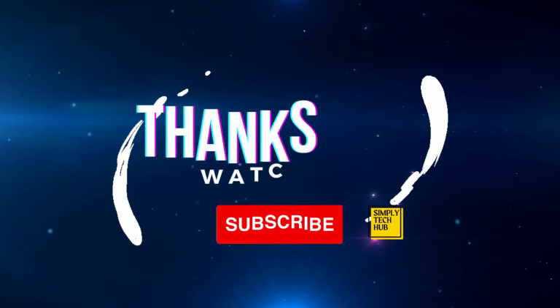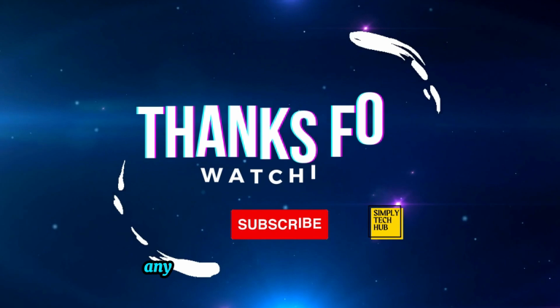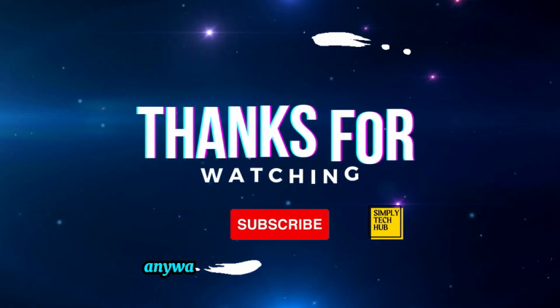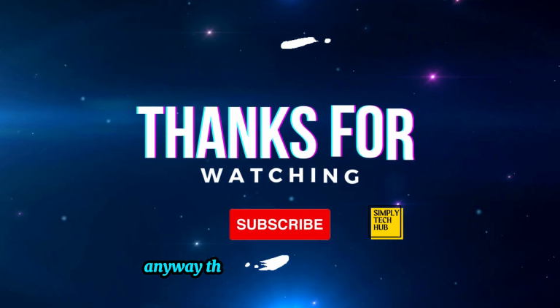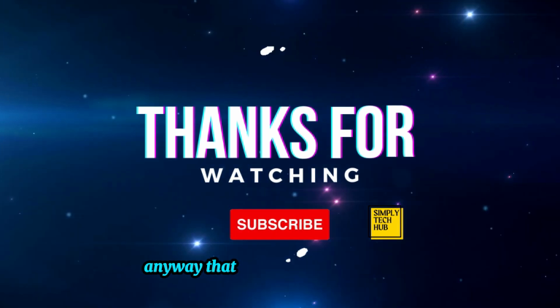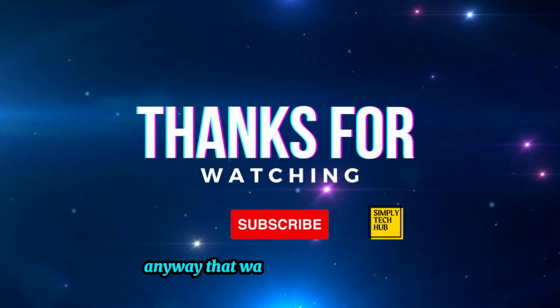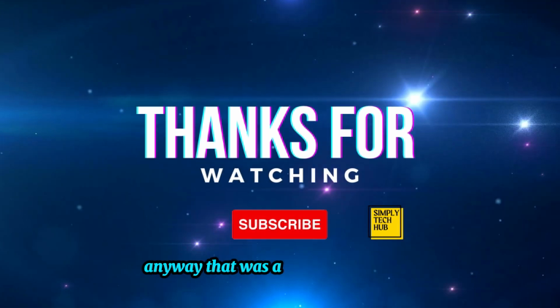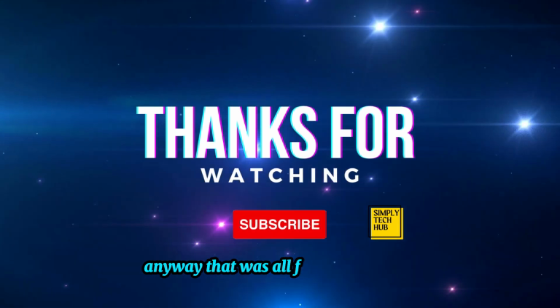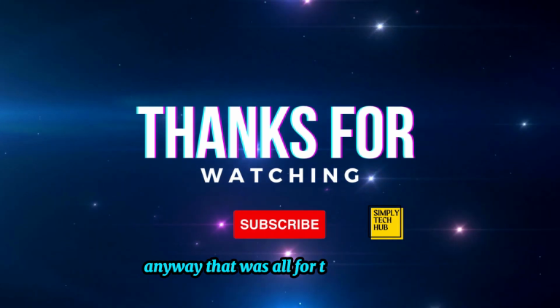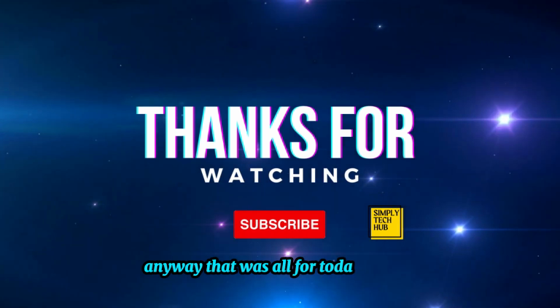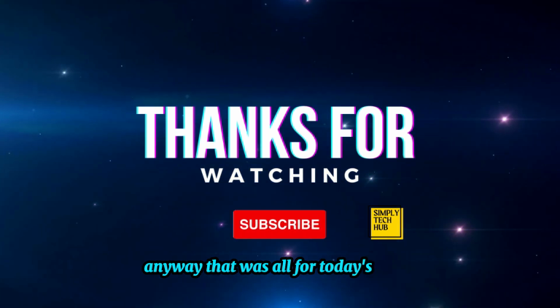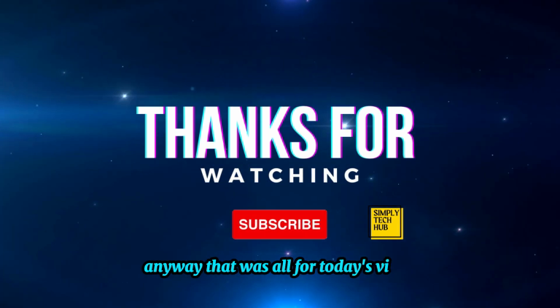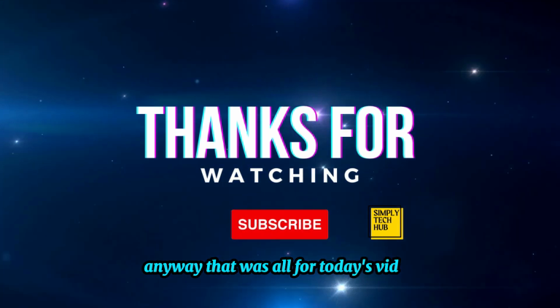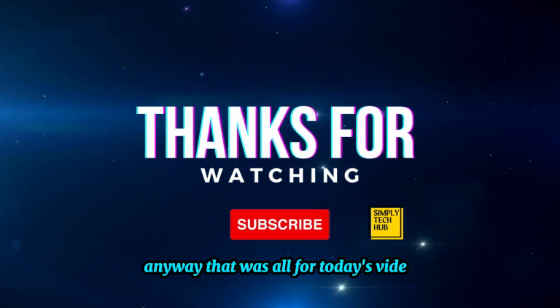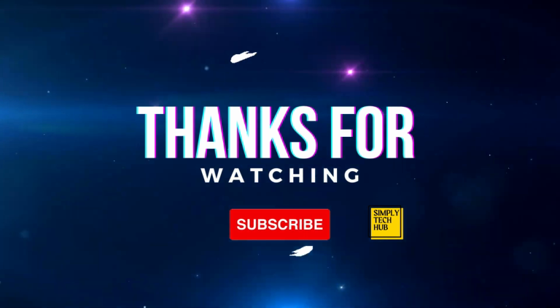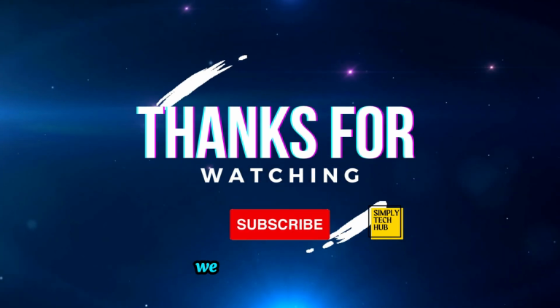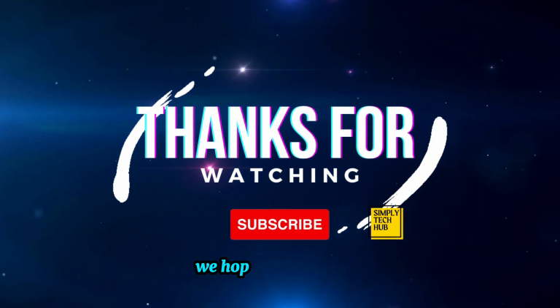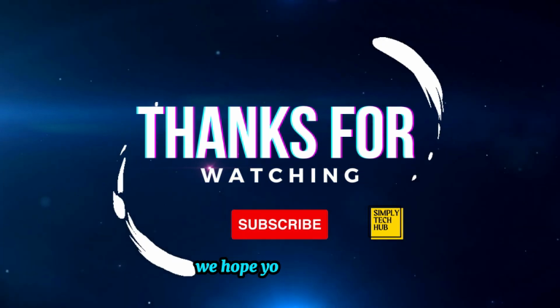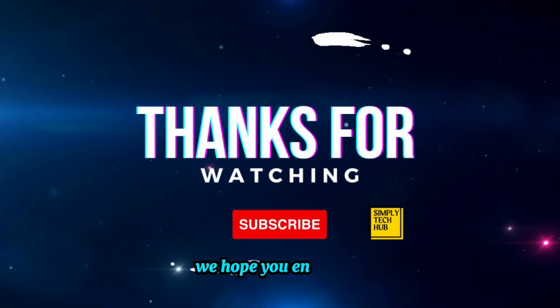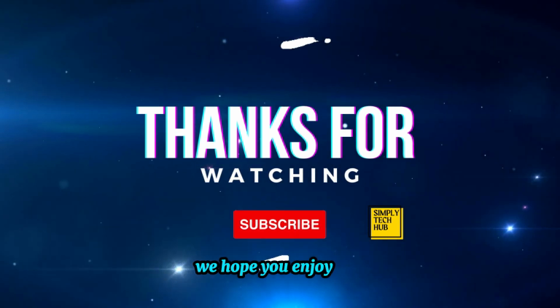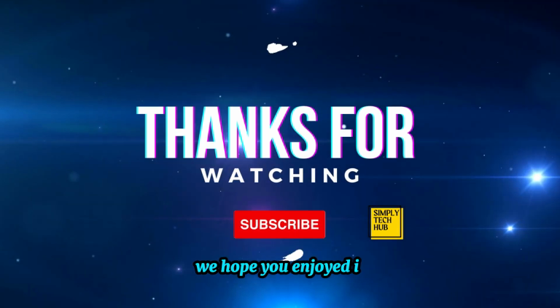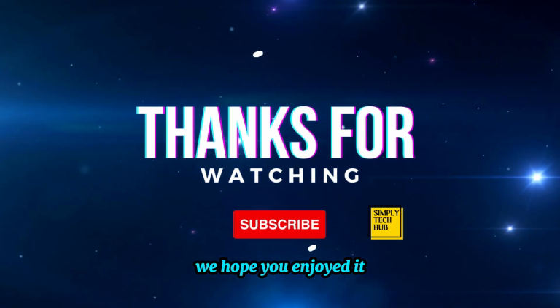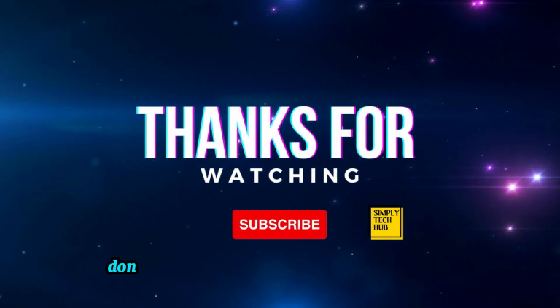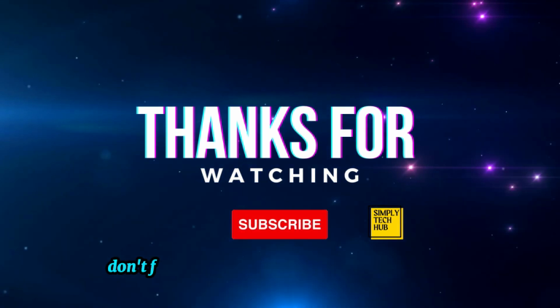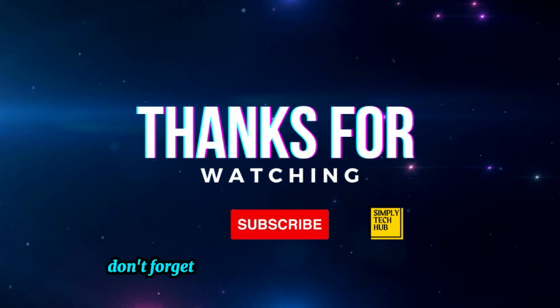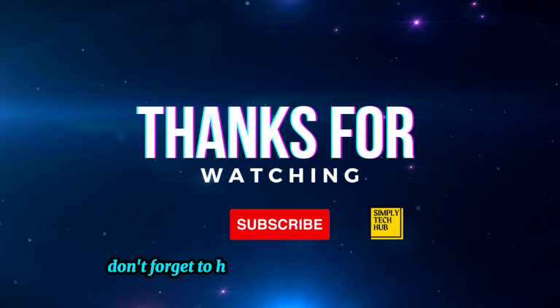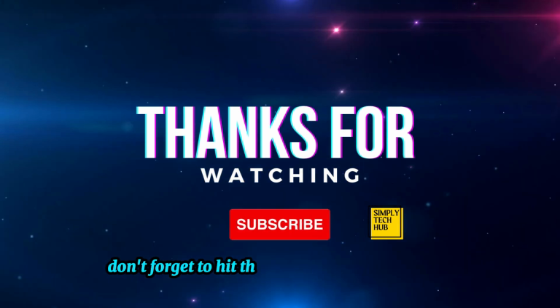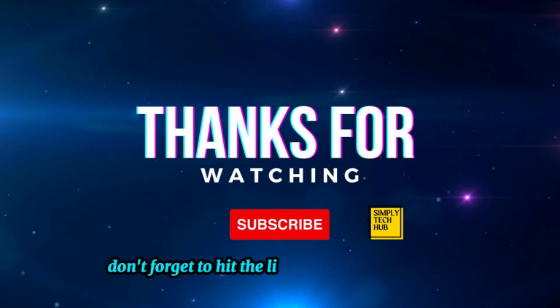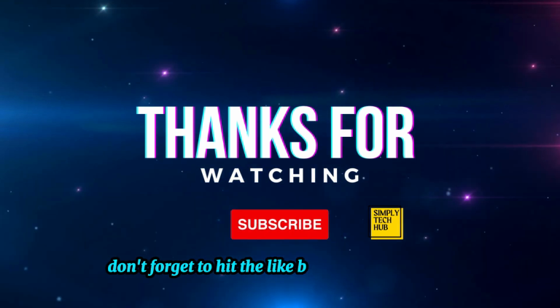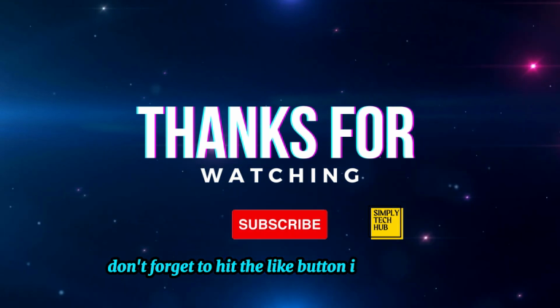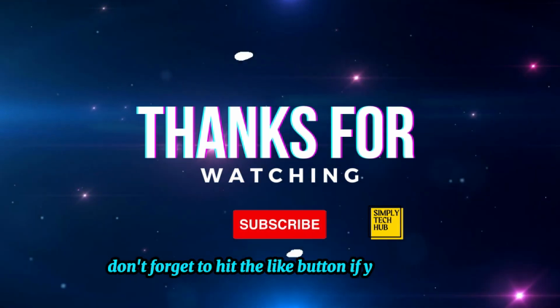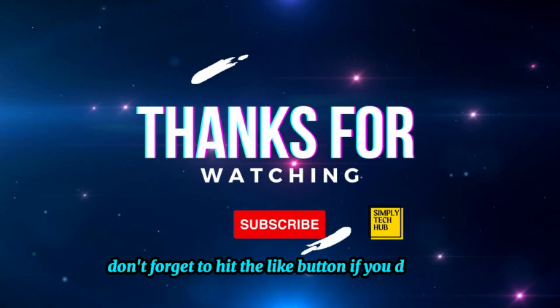Anyway, that was all for today's video. We hope you enjoyed it. Don't forget to hit the like button if you did.